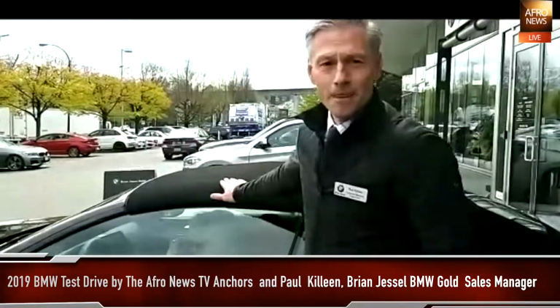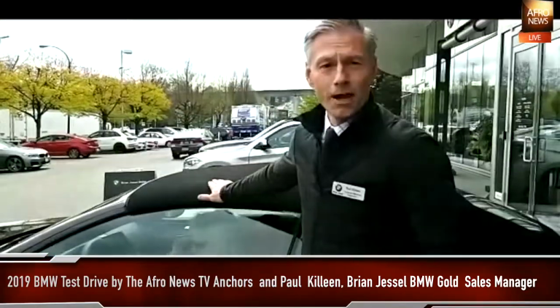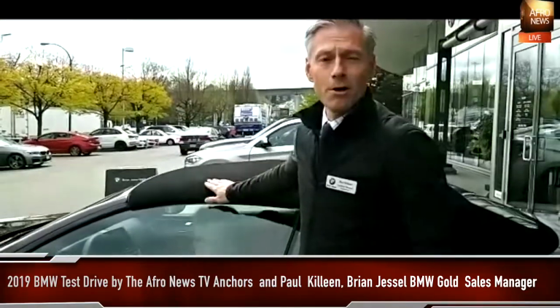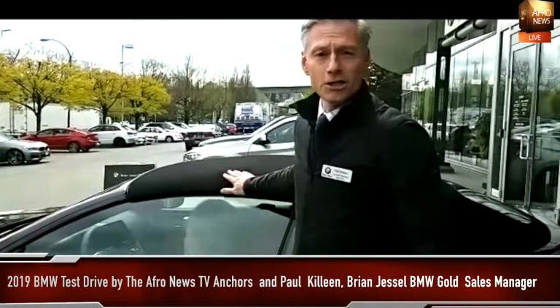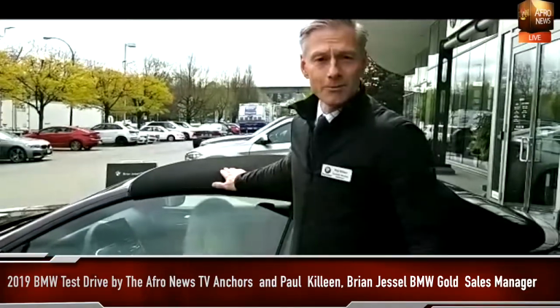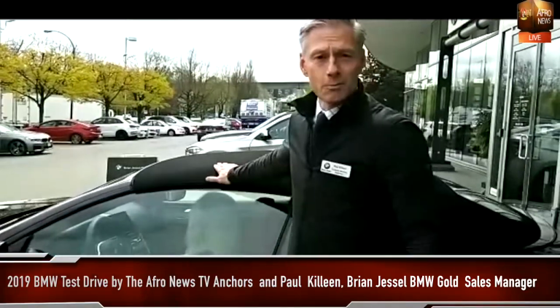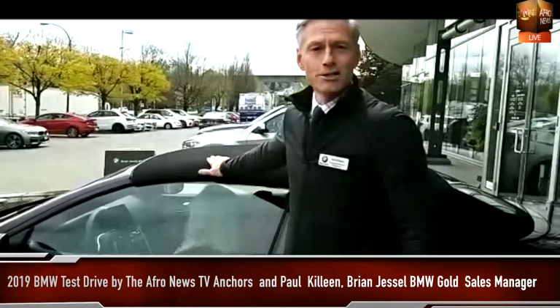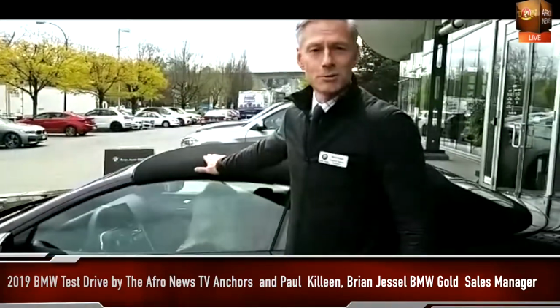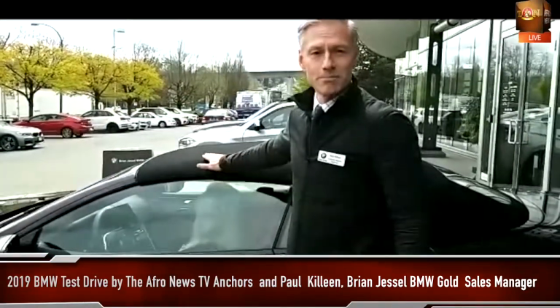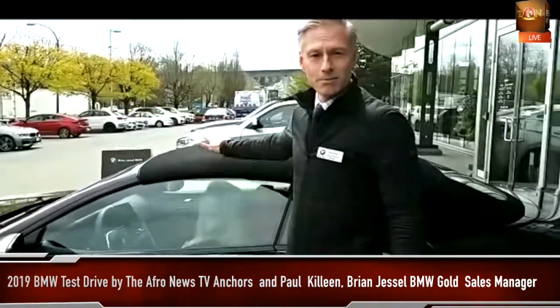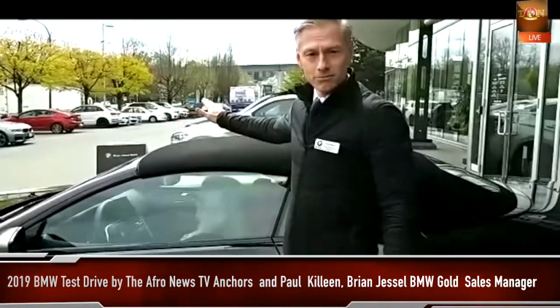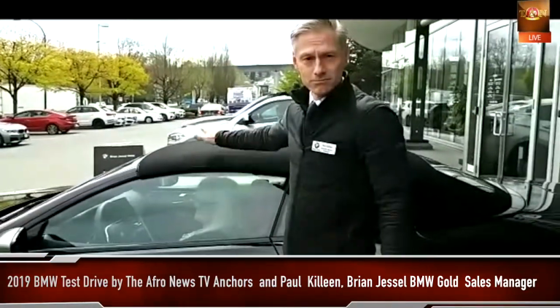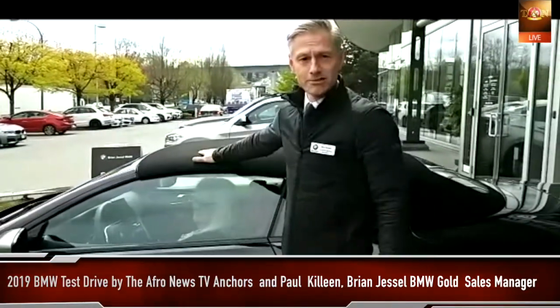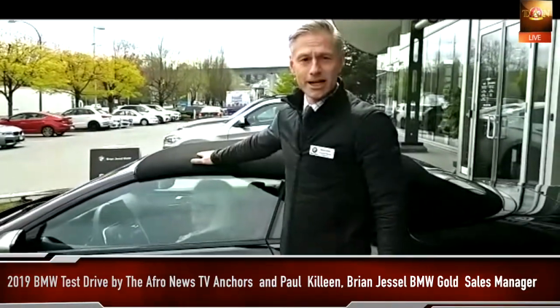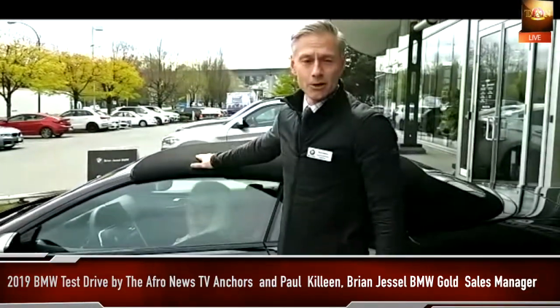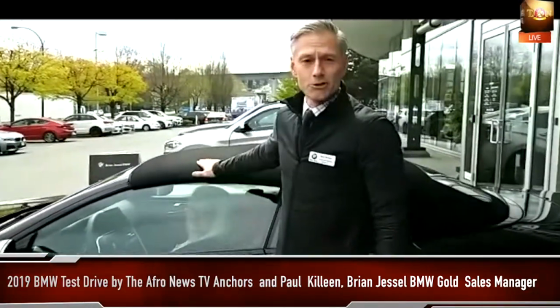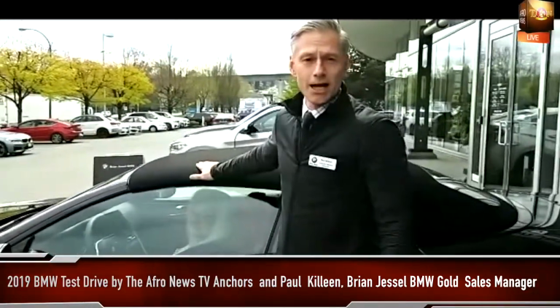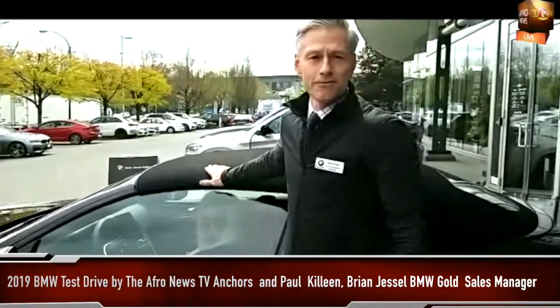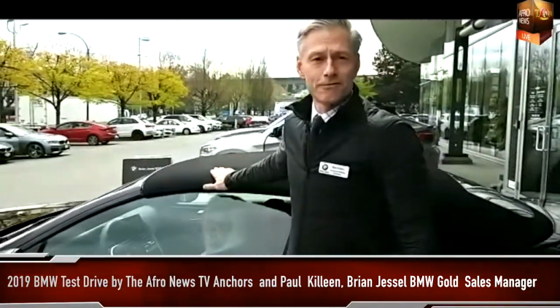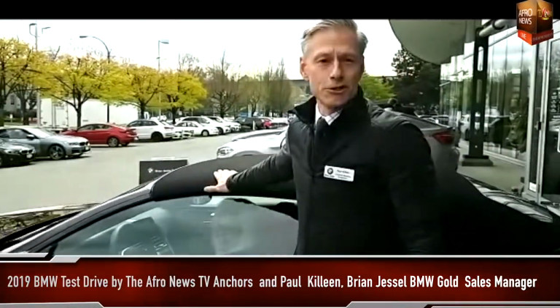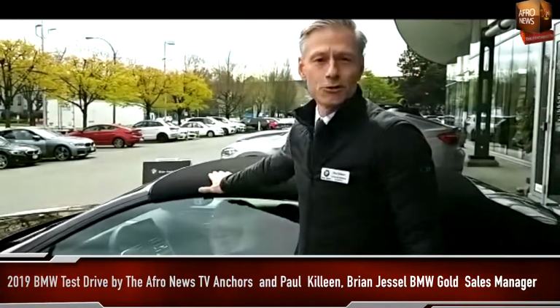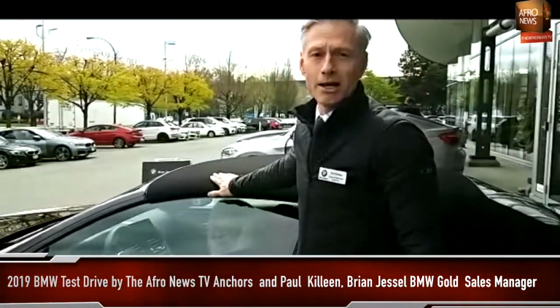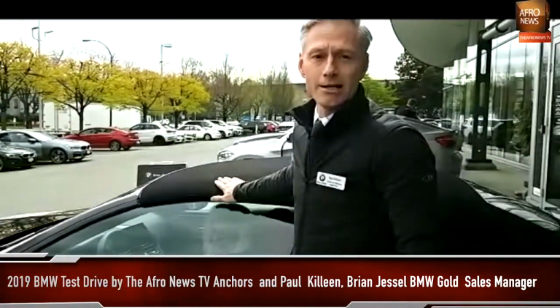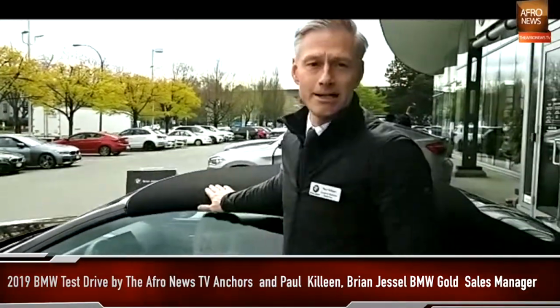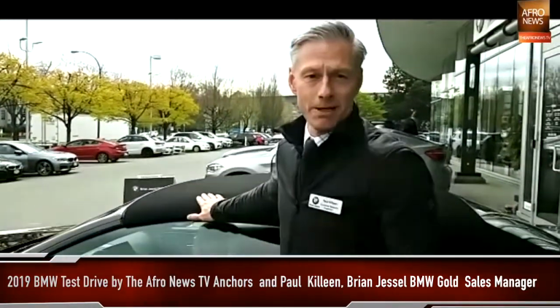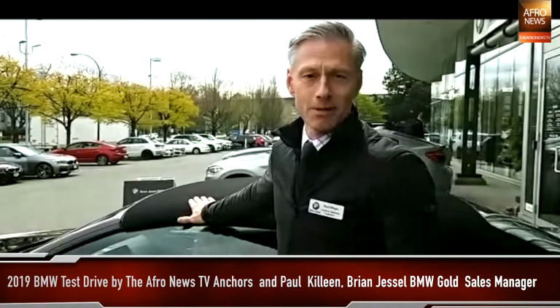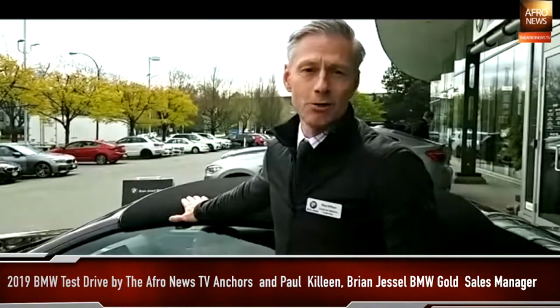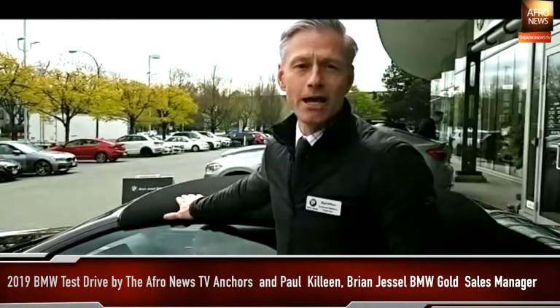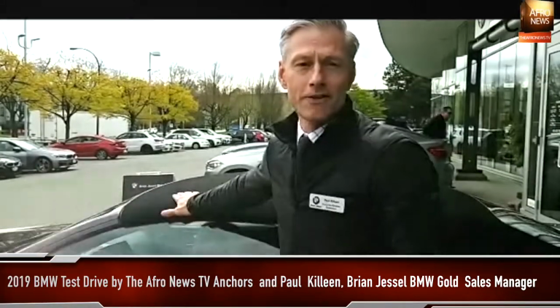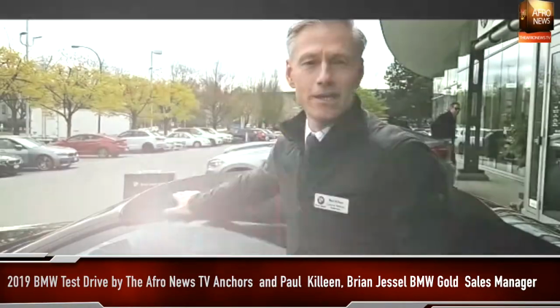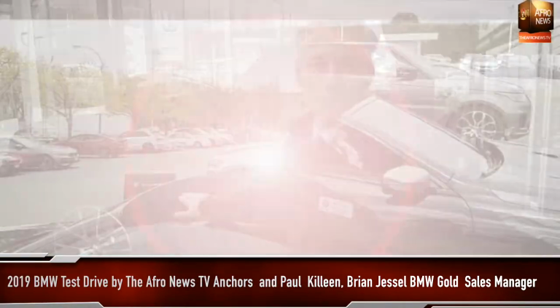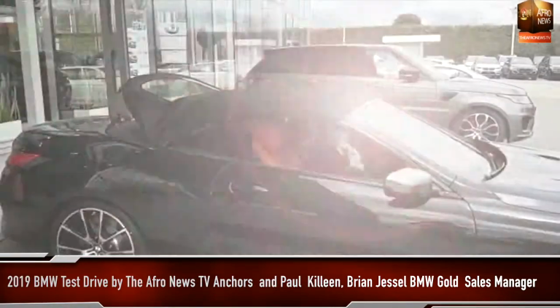I'm Paul Killeen with Brian Justice of BMW, and today we're going to drive the new 2019 BMW 850 Cabriolet.